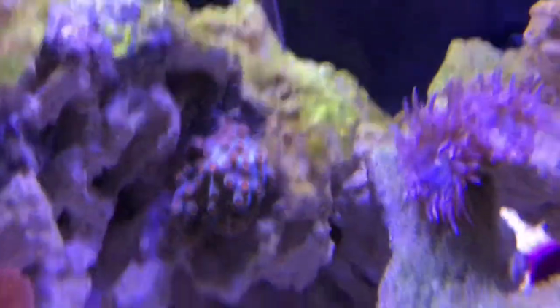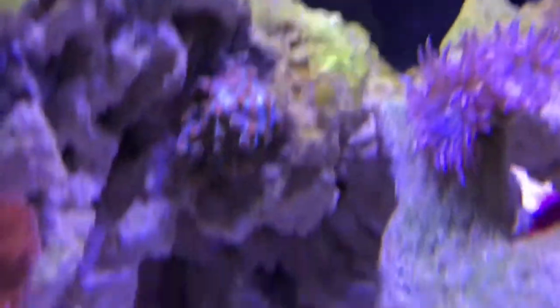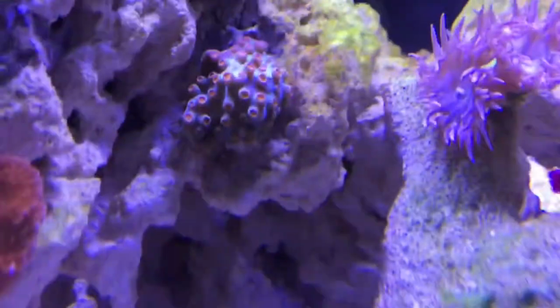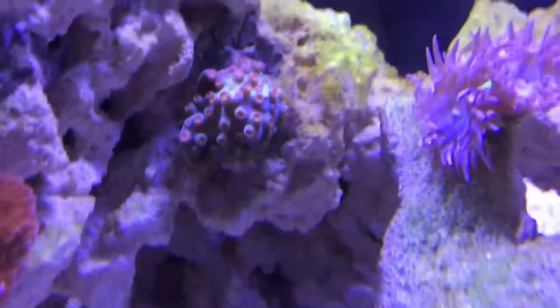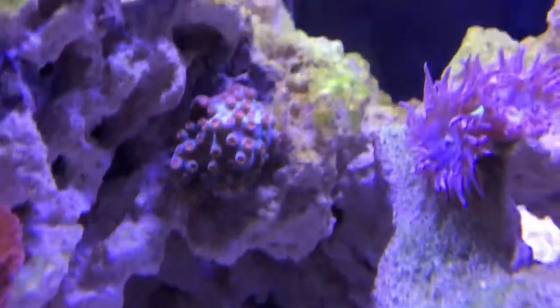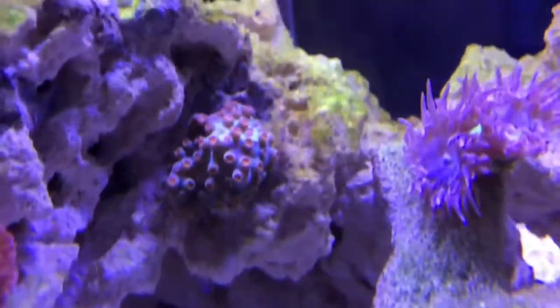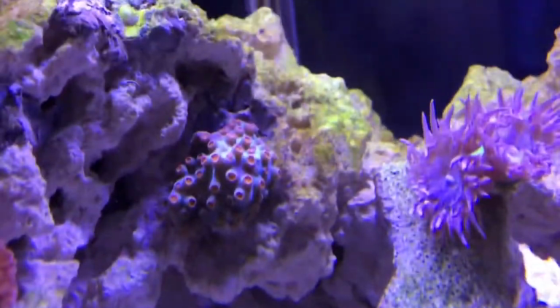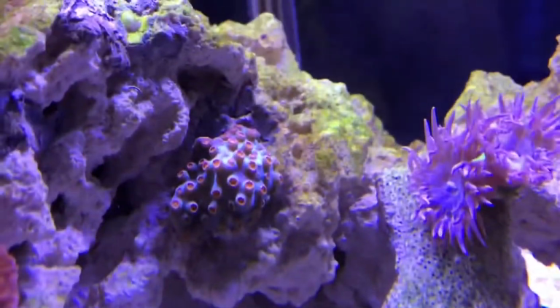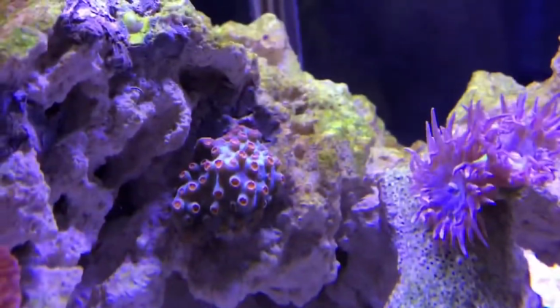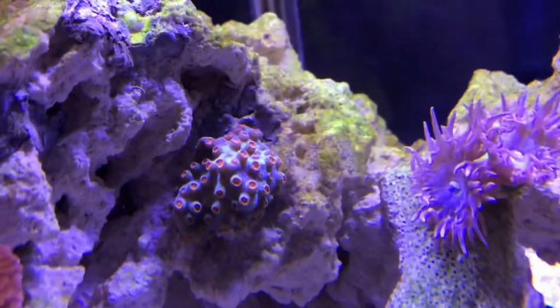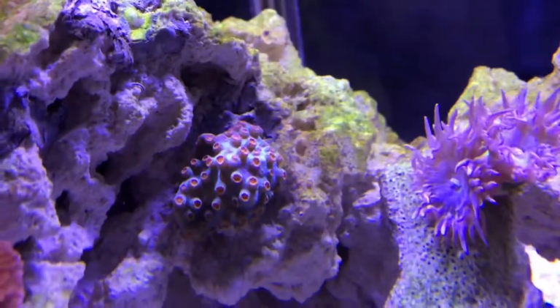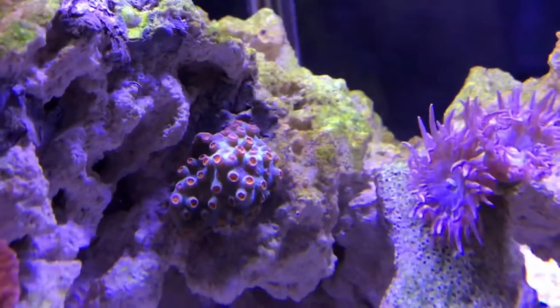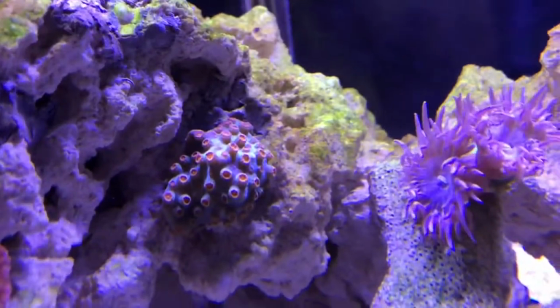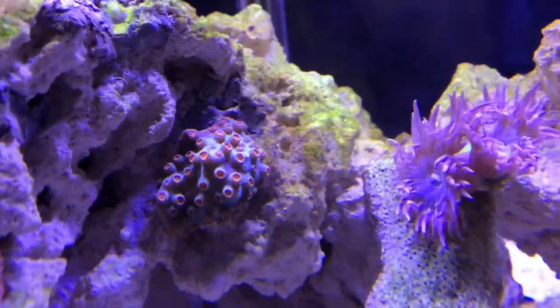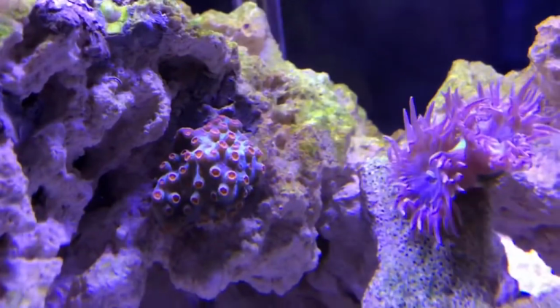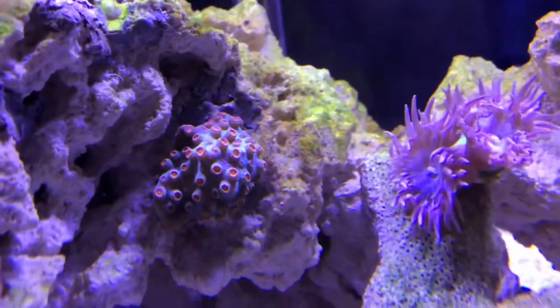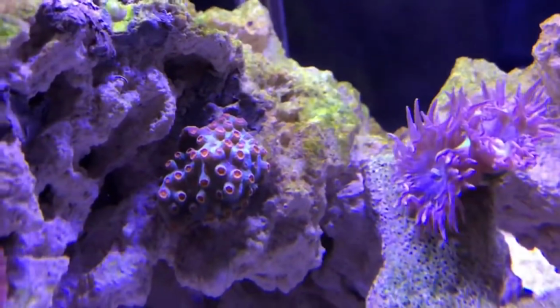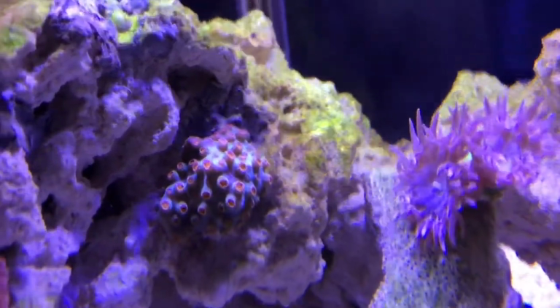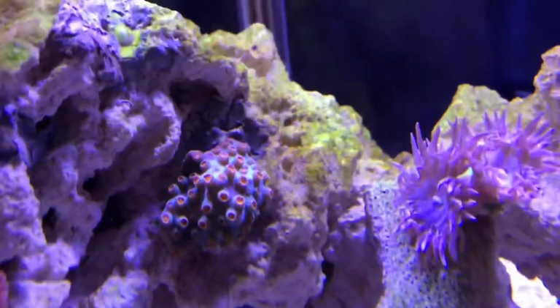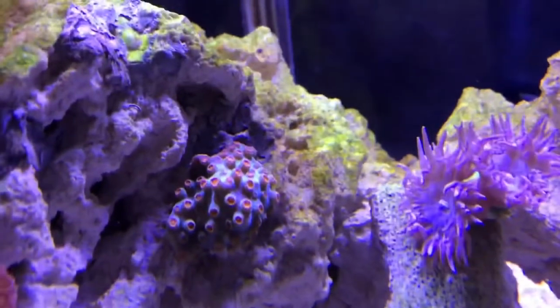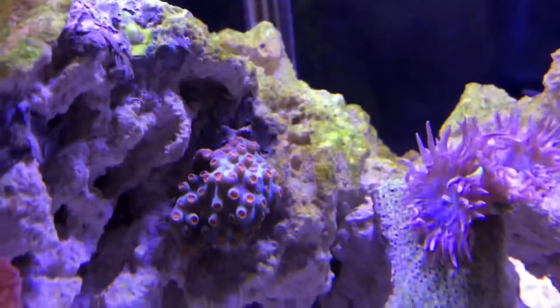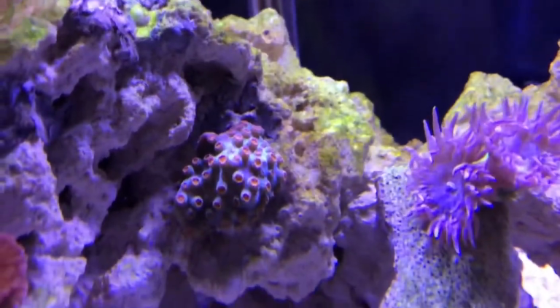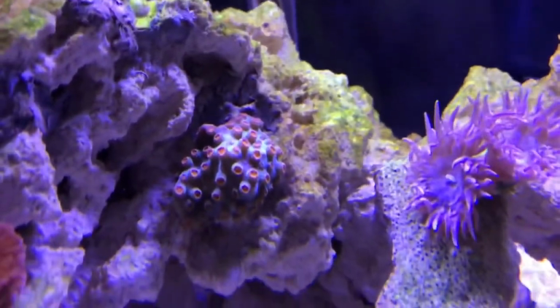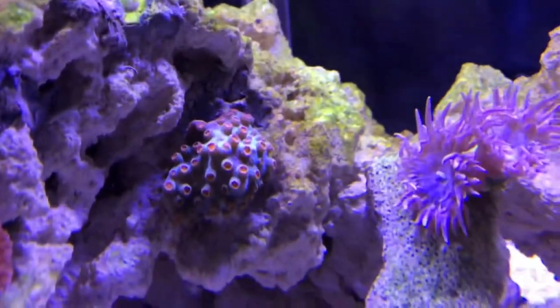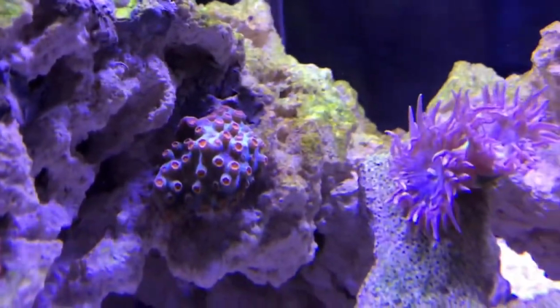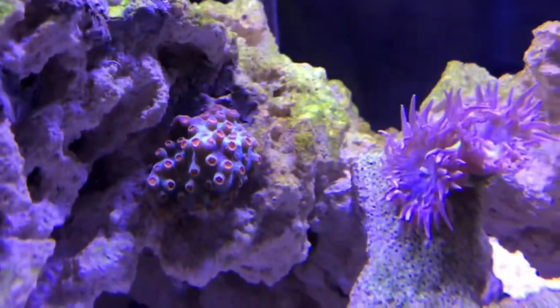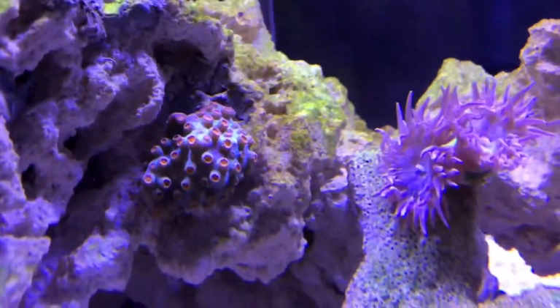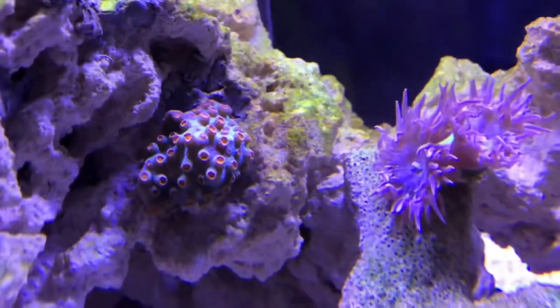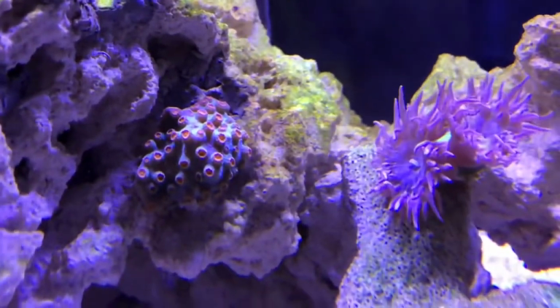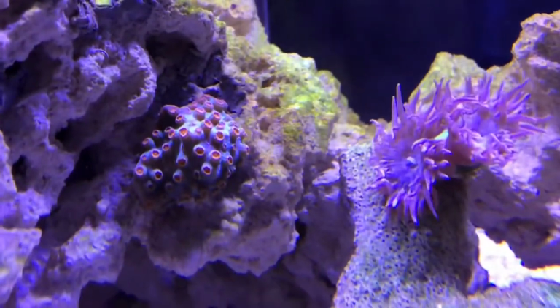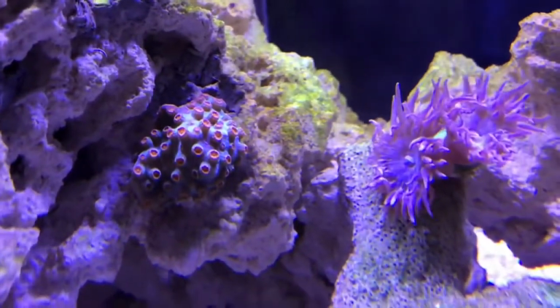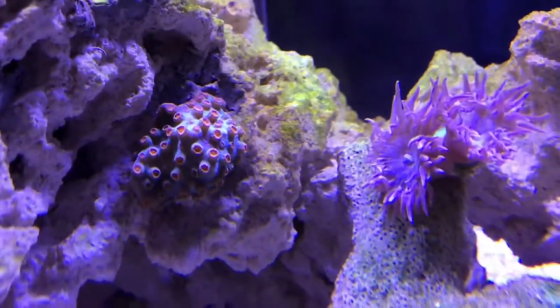This is a Cyphastrea coral. It's supposed to be blue and orange but it looks more green.